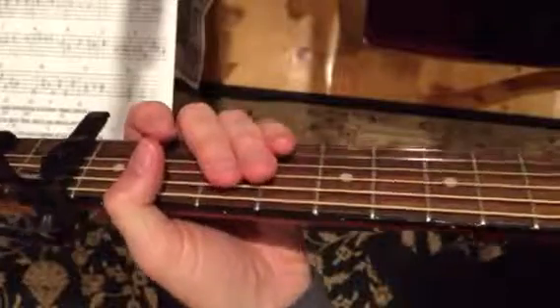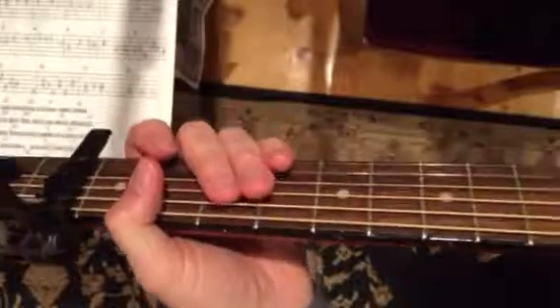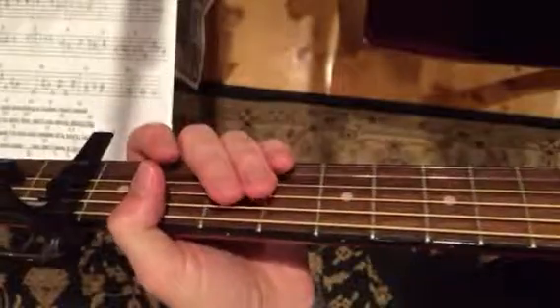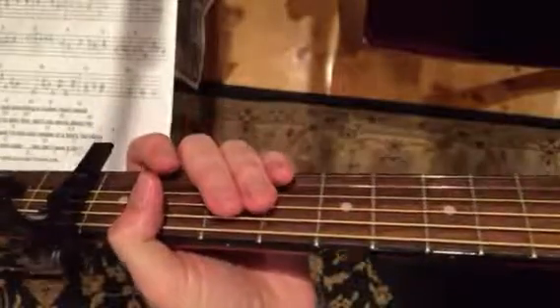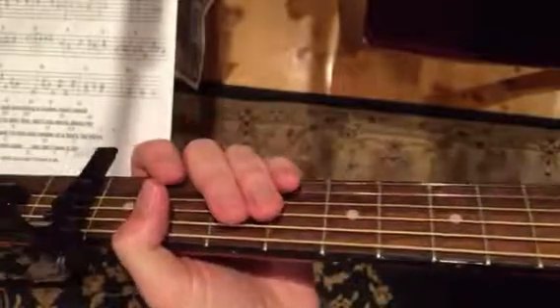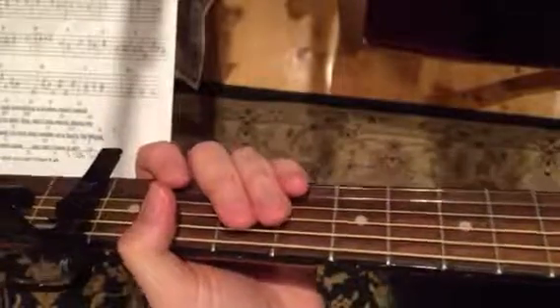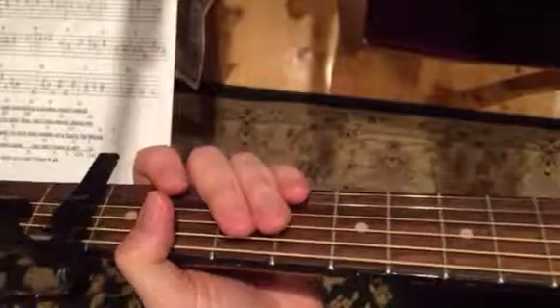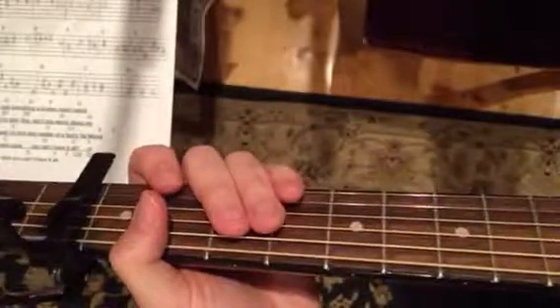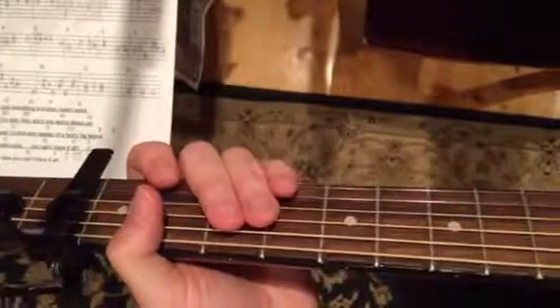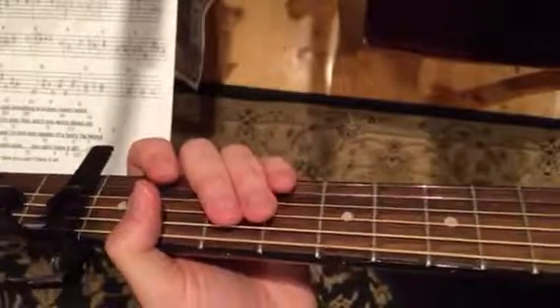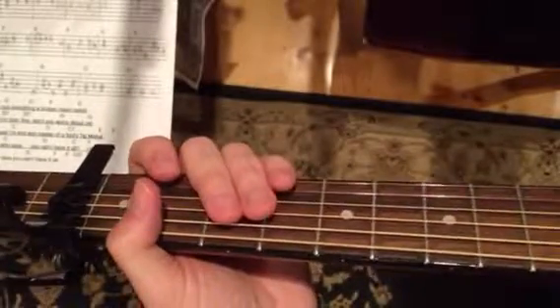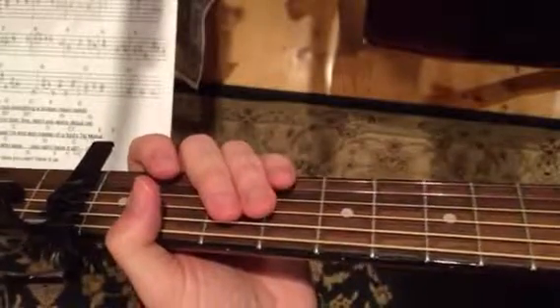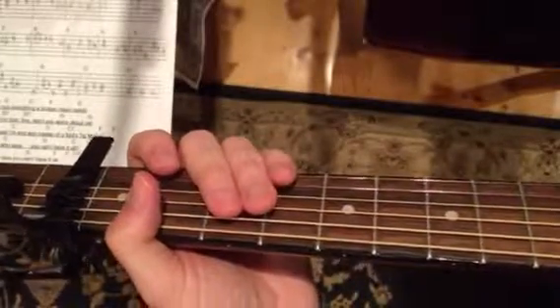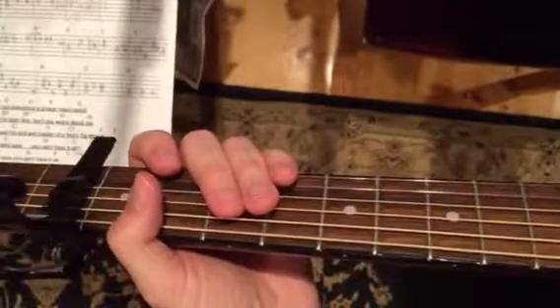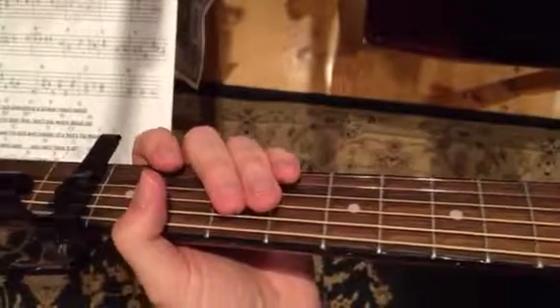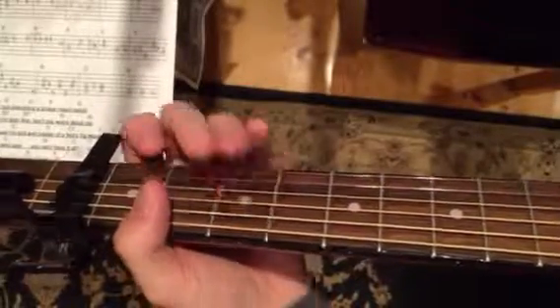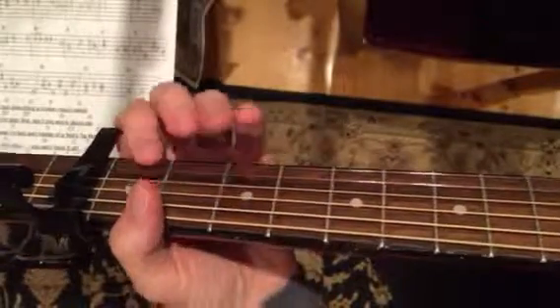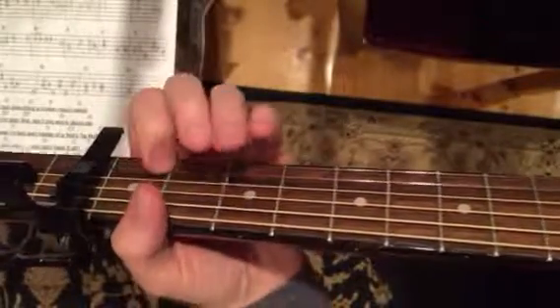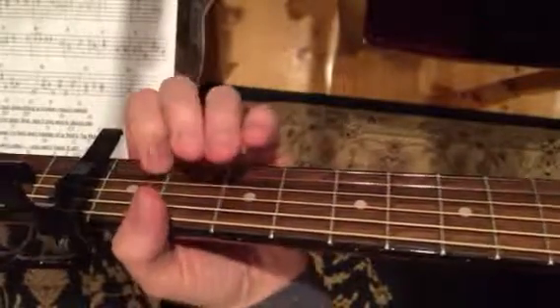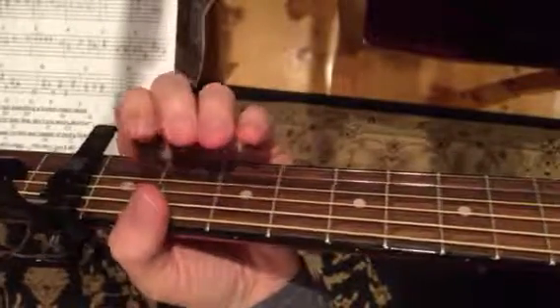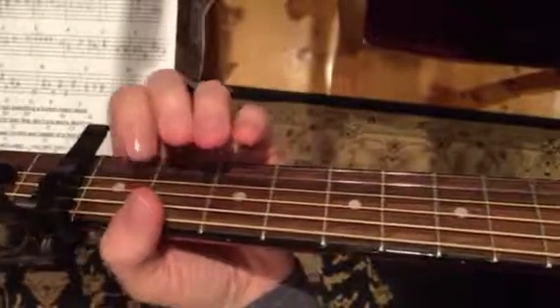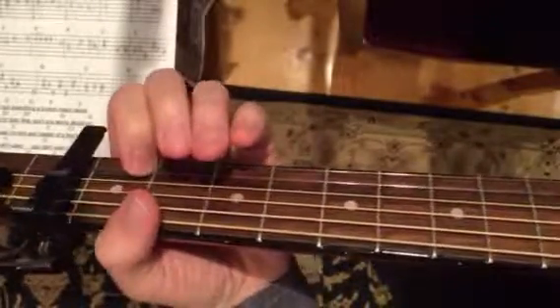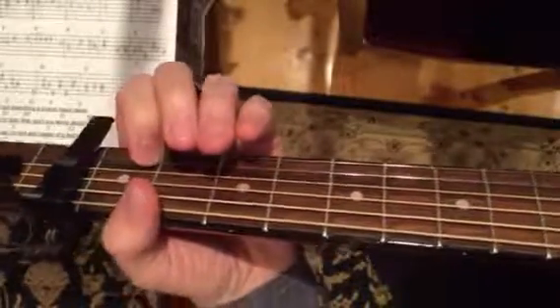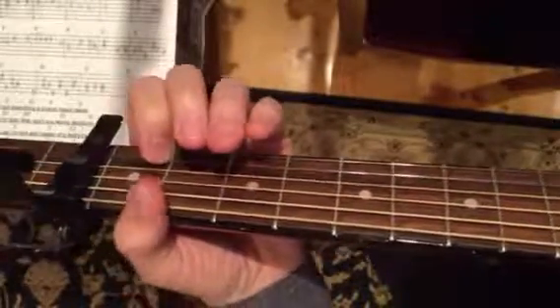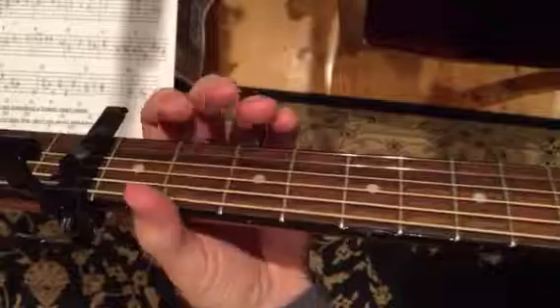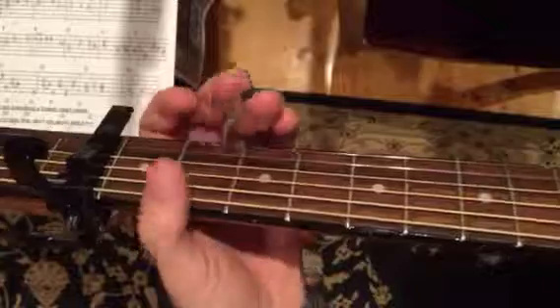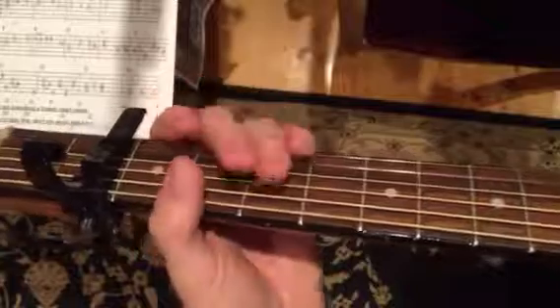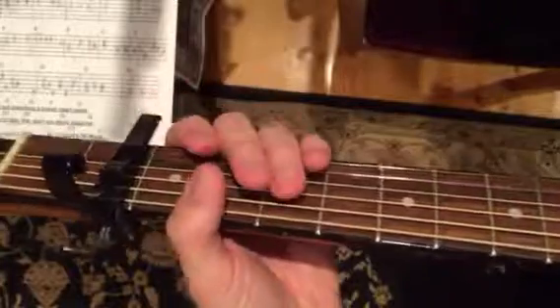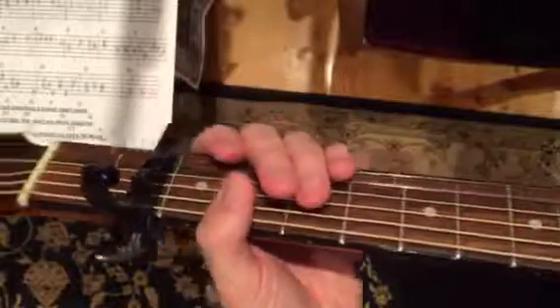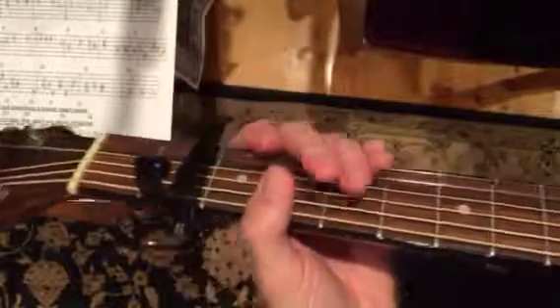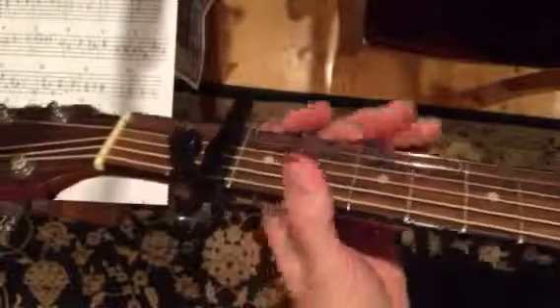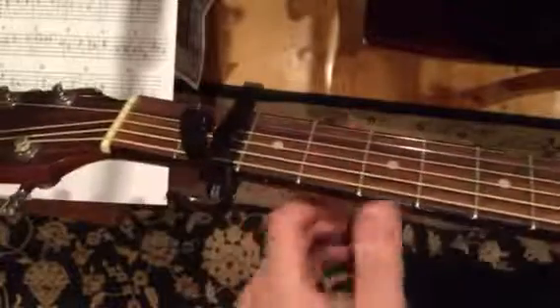Okay, so here's the intro I came up with for 'You Can't Have It All.' I shouldn't say that — I really copied the violin part.